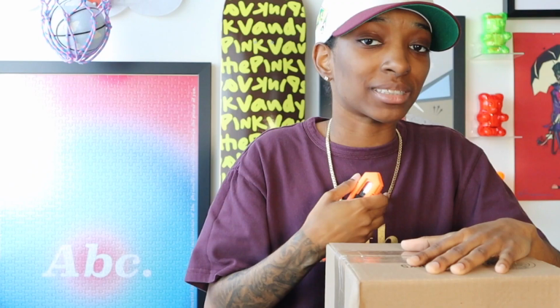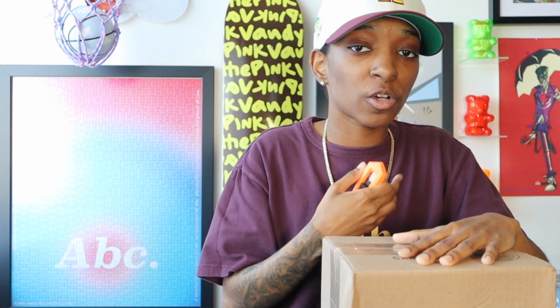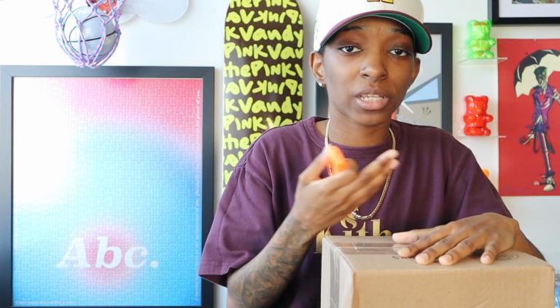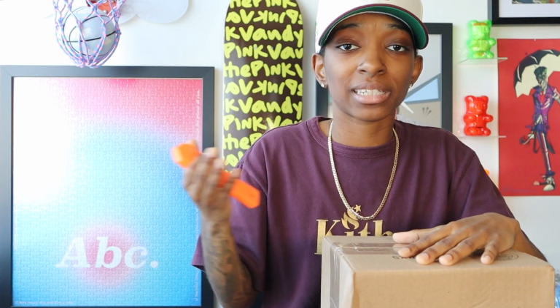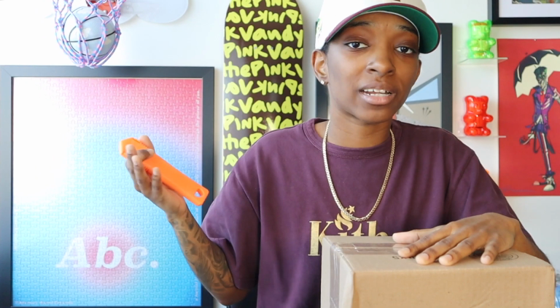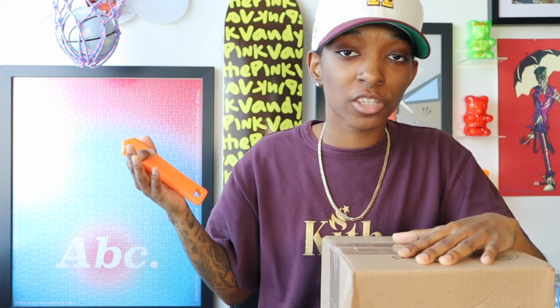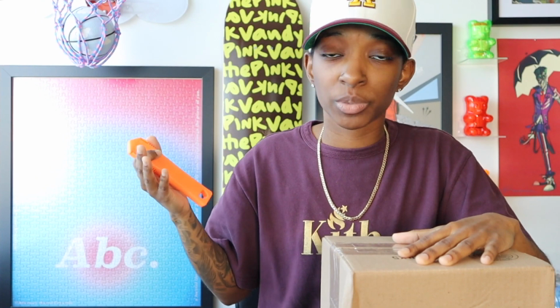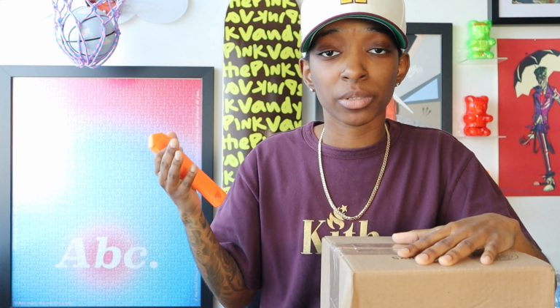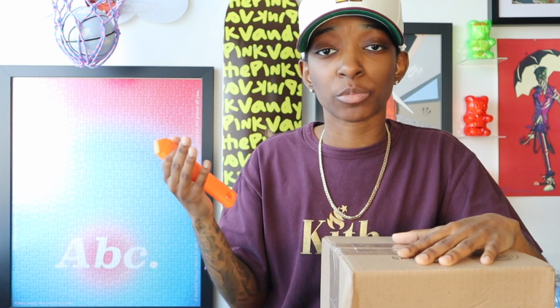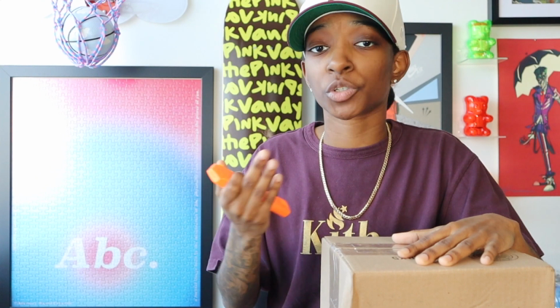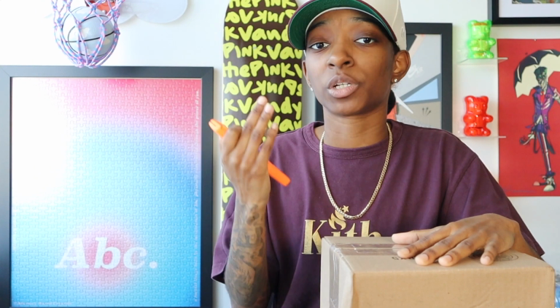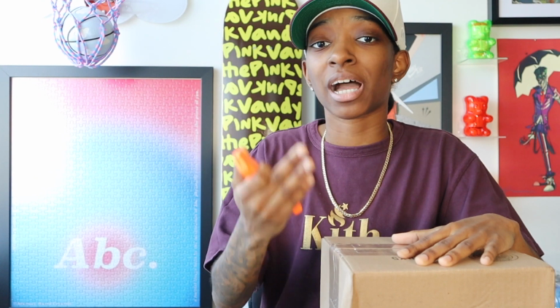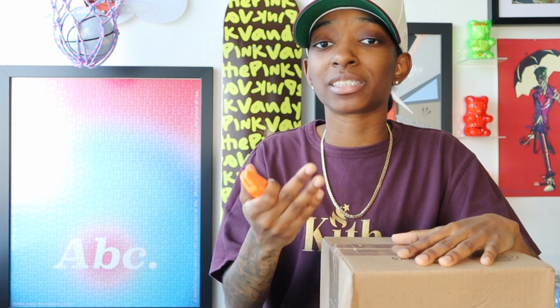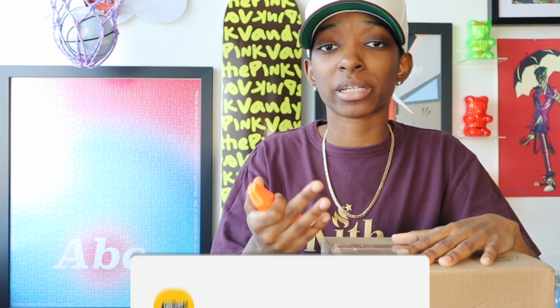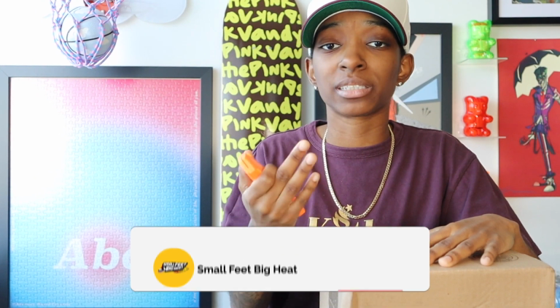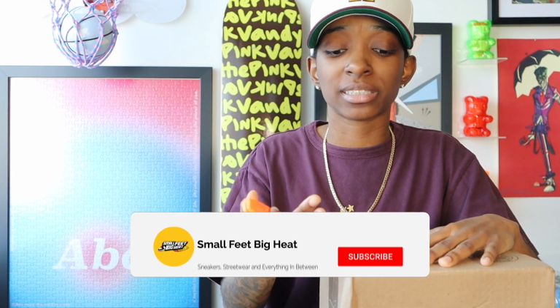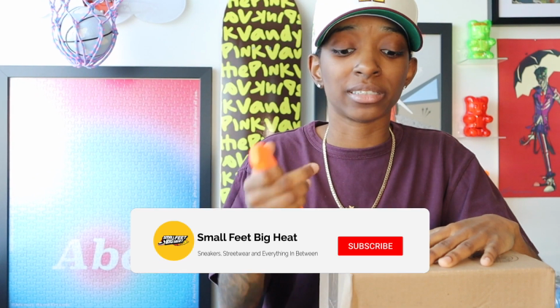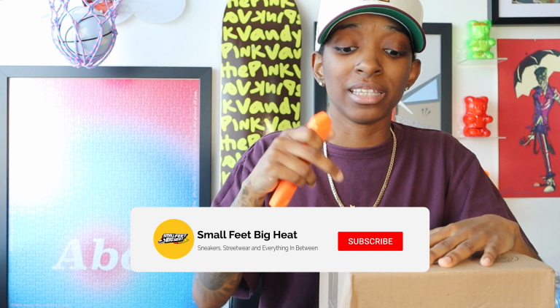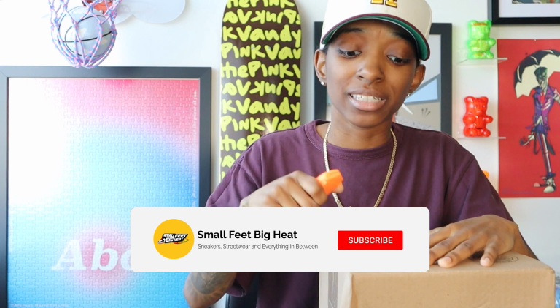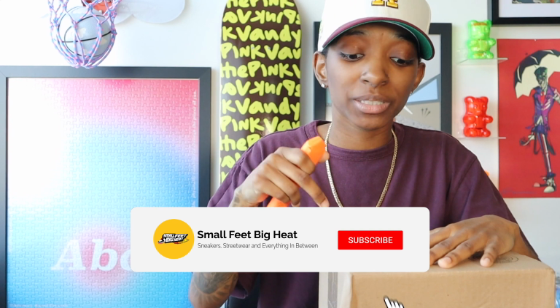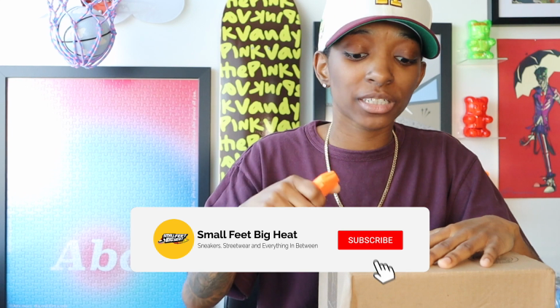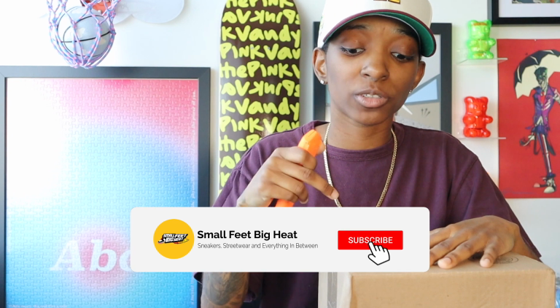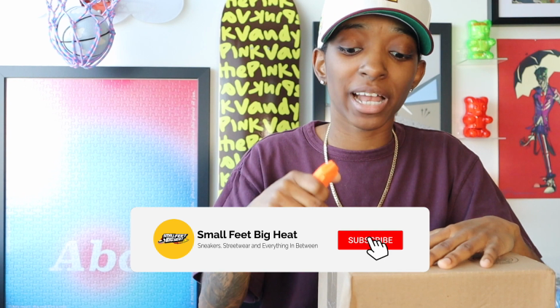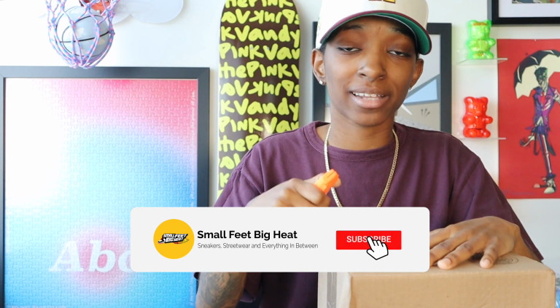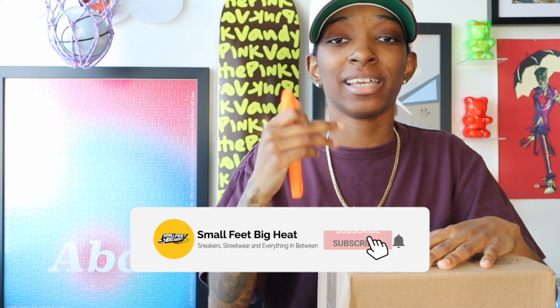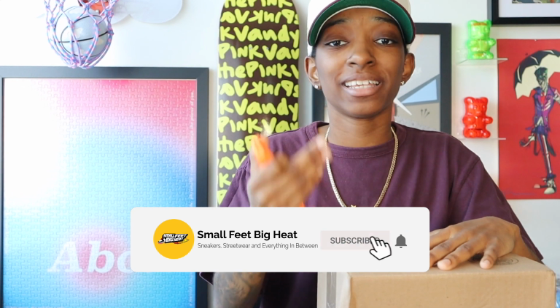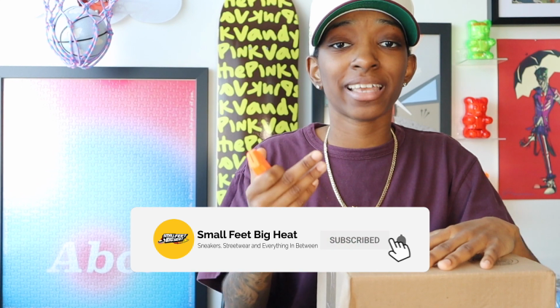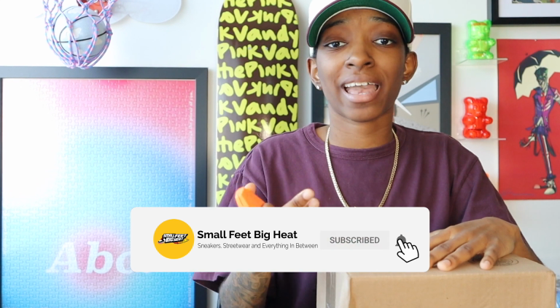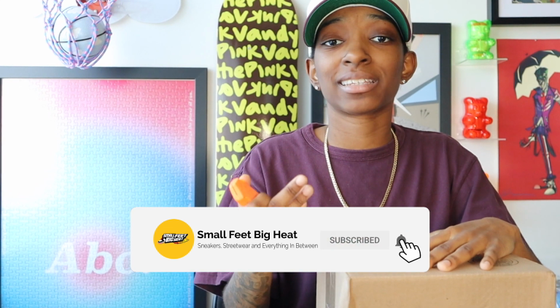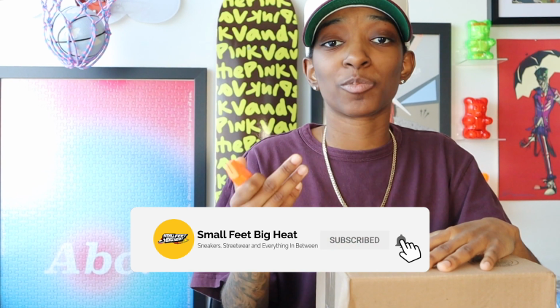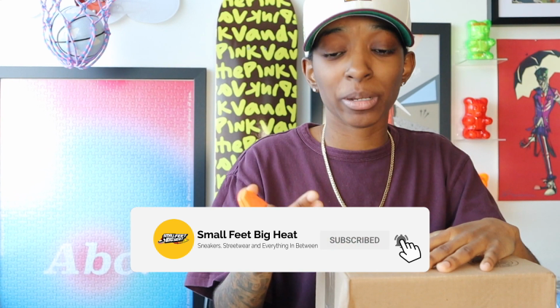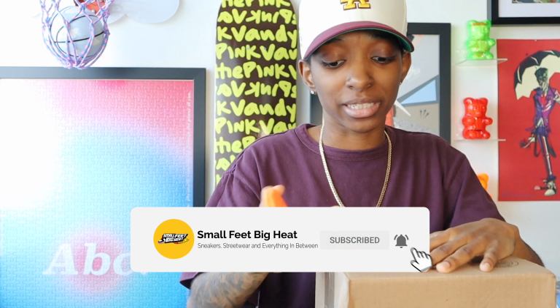Myself, like a lot of other people I'm sure, were not expecting to see this particular hat hit the Hat Club website.